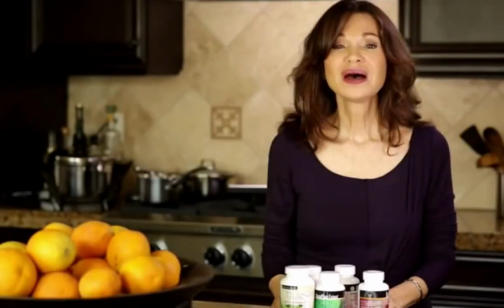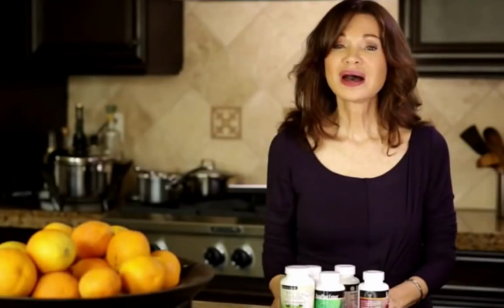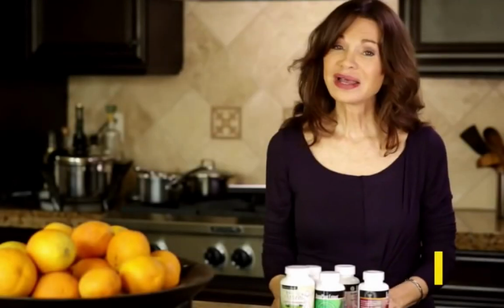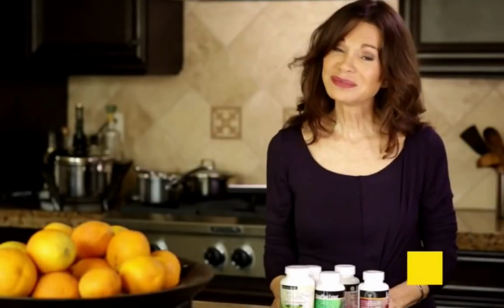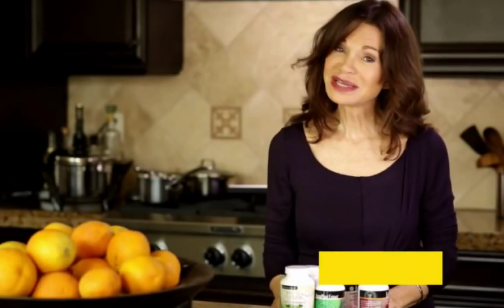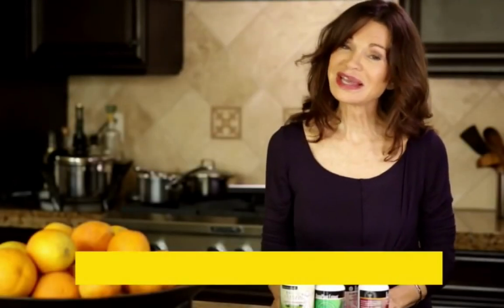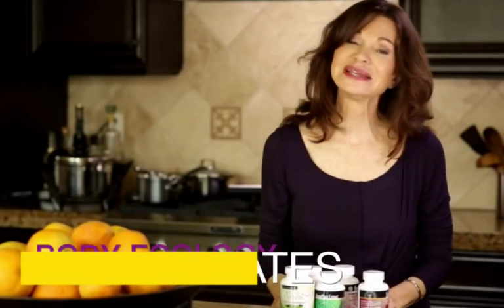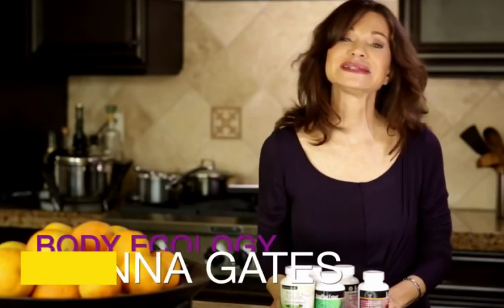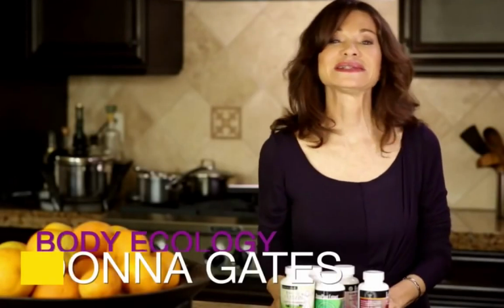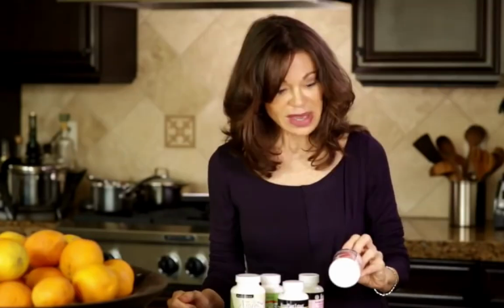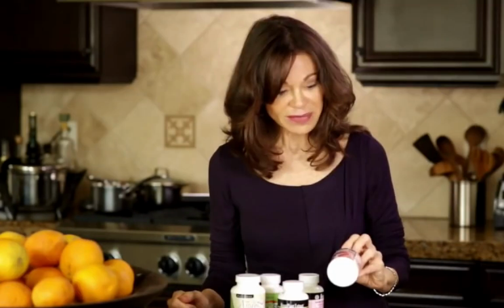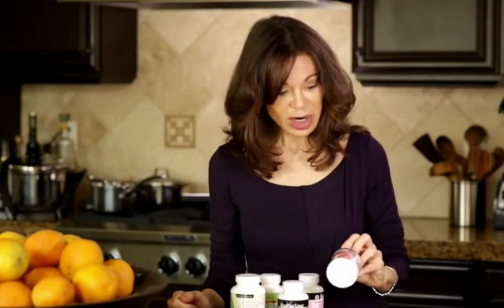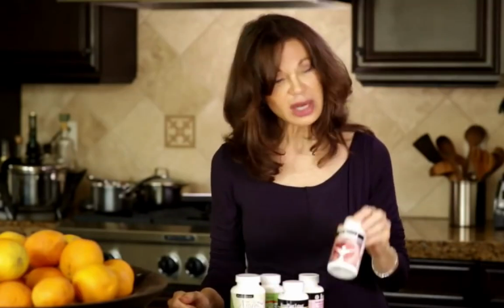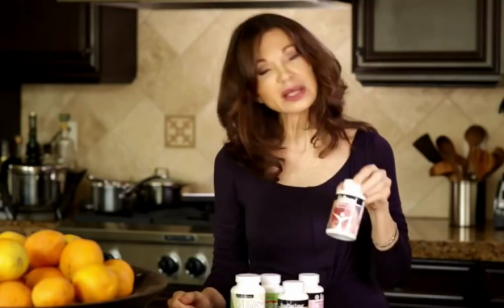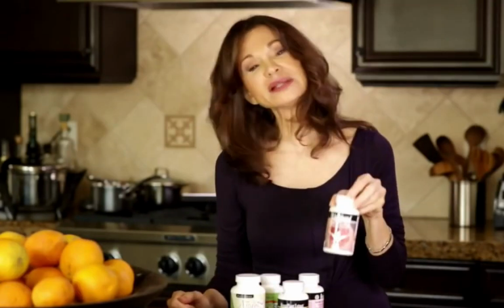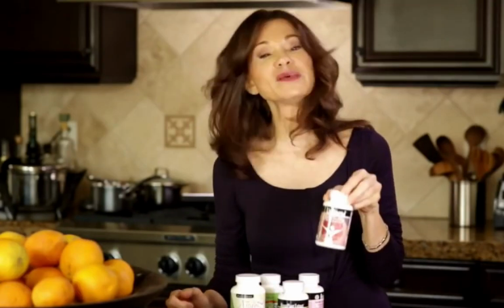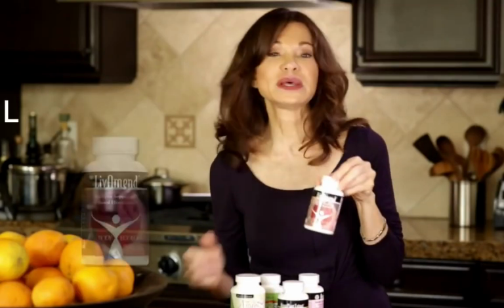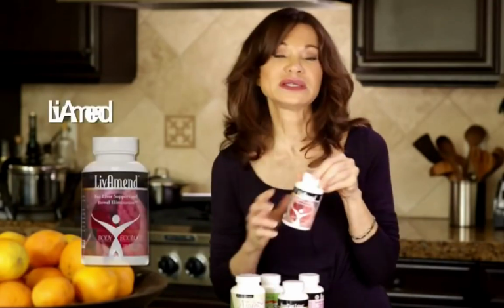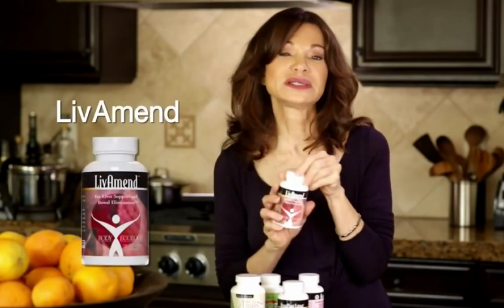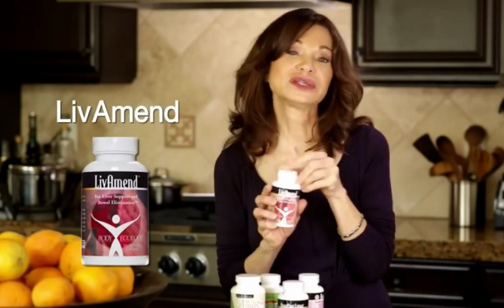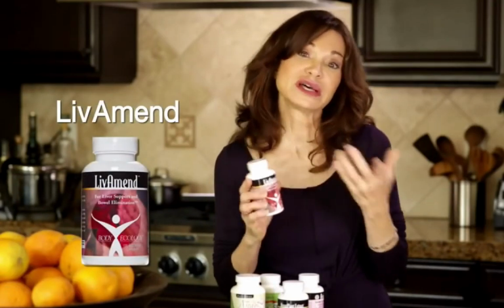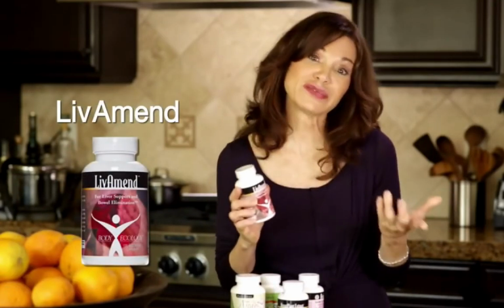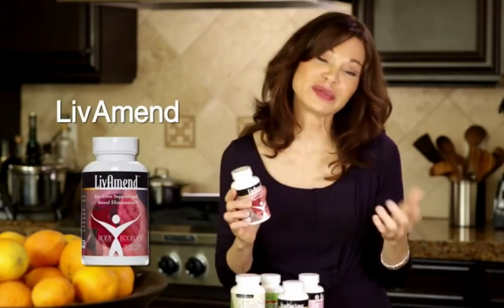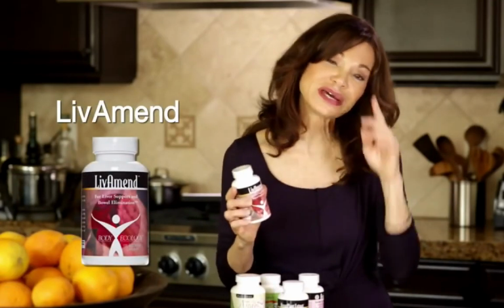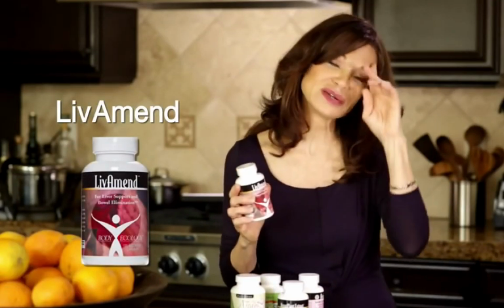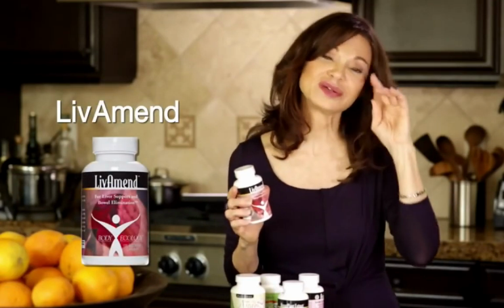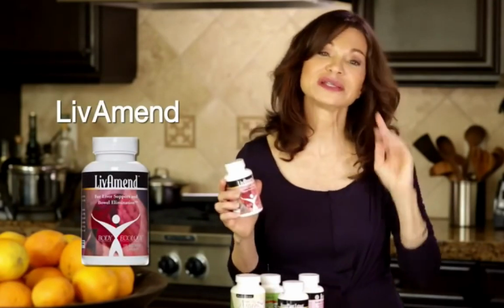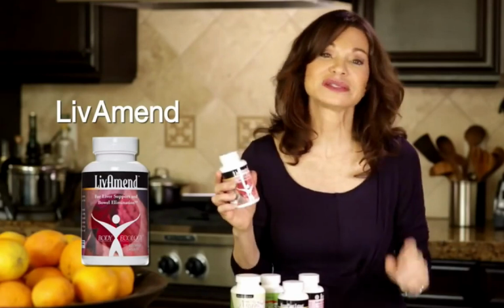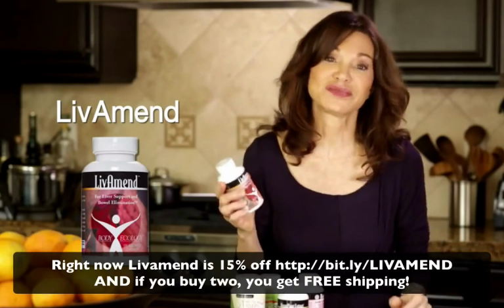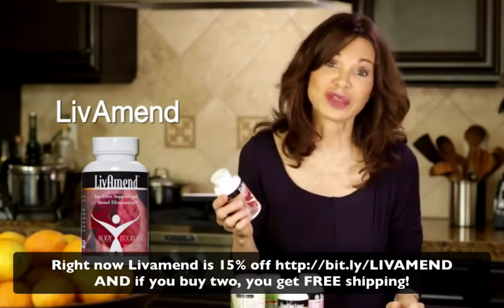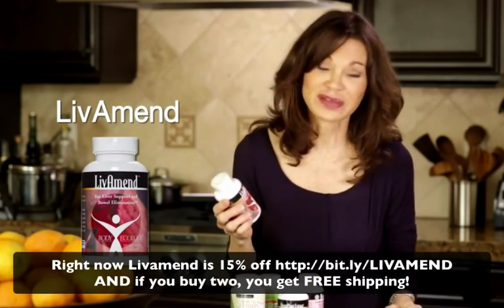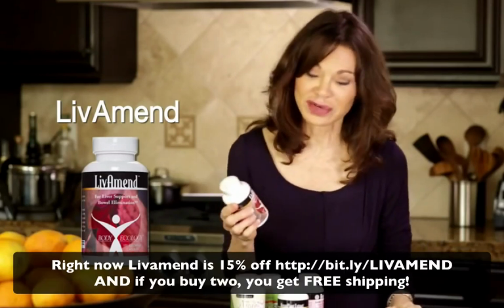Hi, I'm Donna Gates. We have our Livament. You can tell from the title it's for the liver.